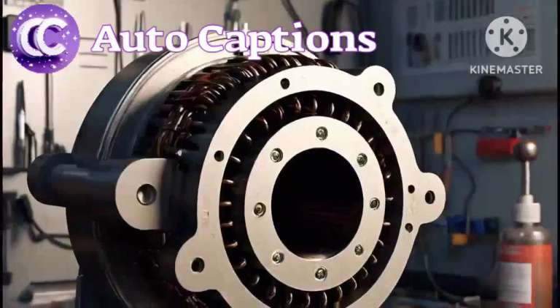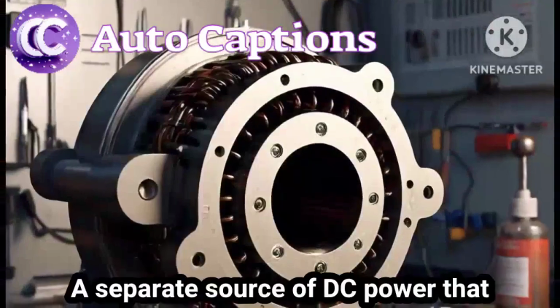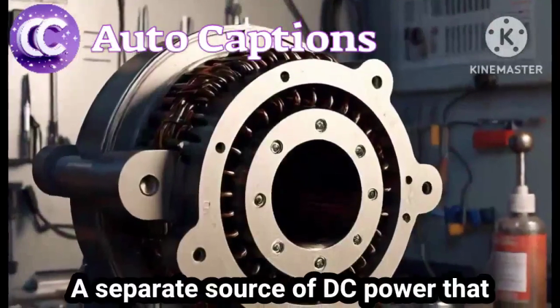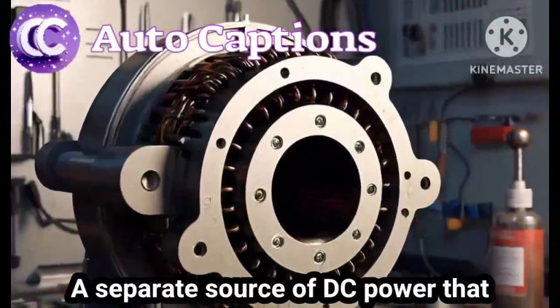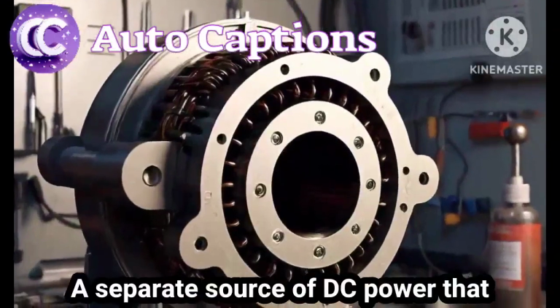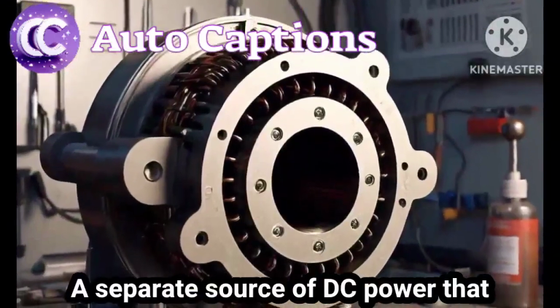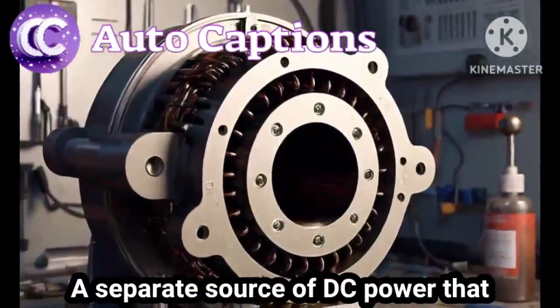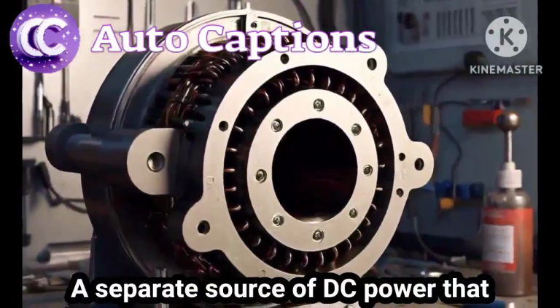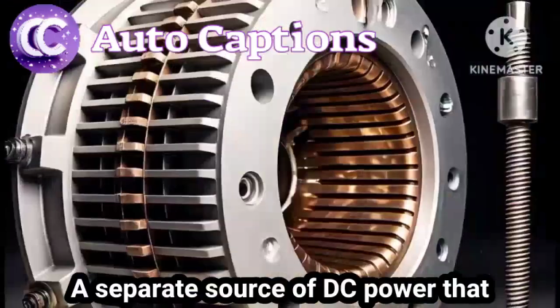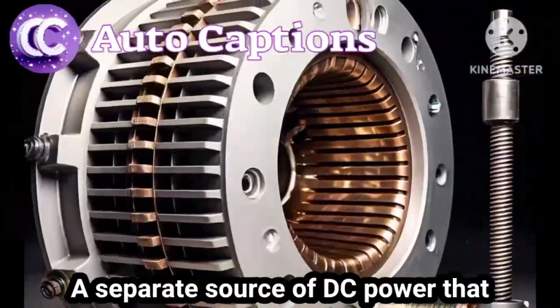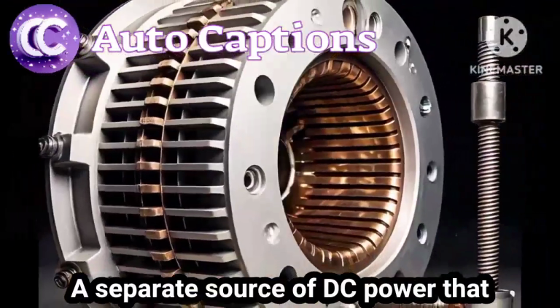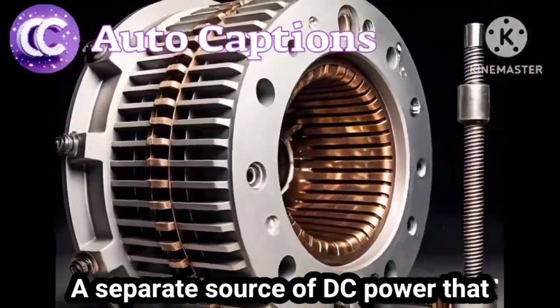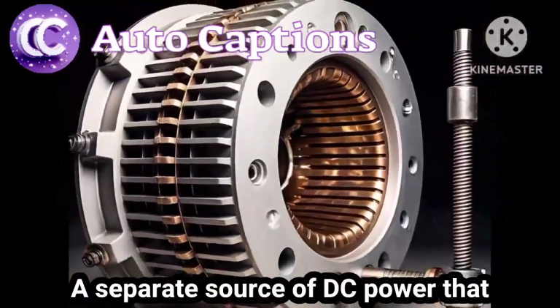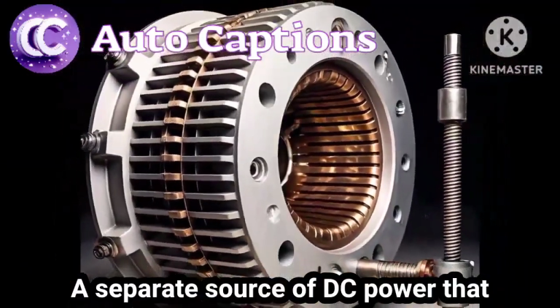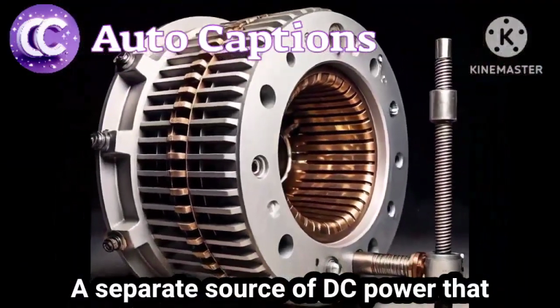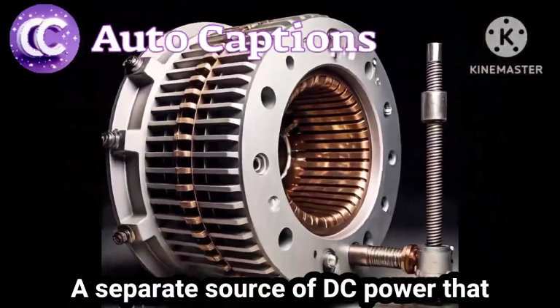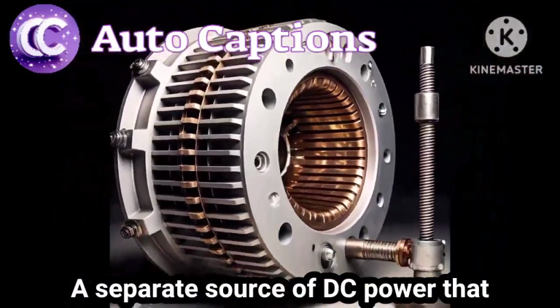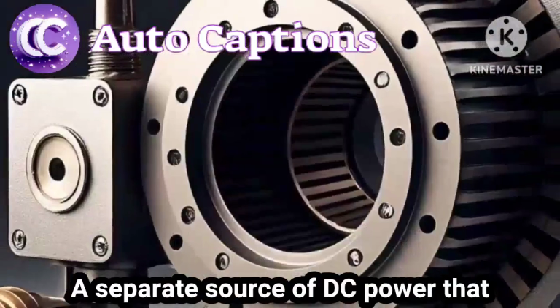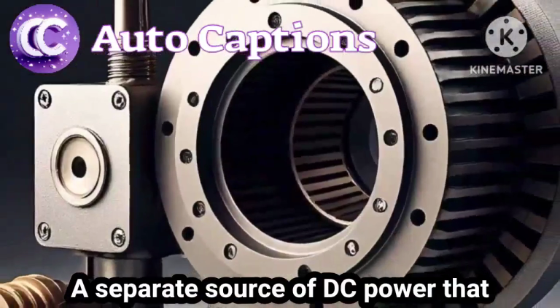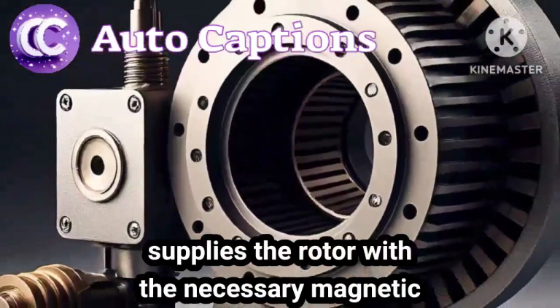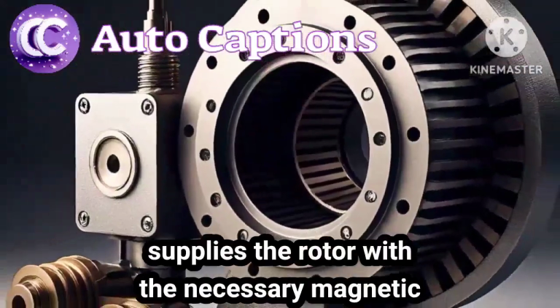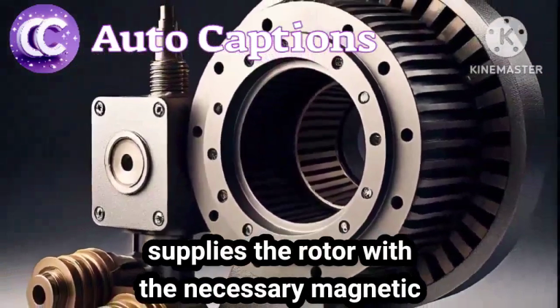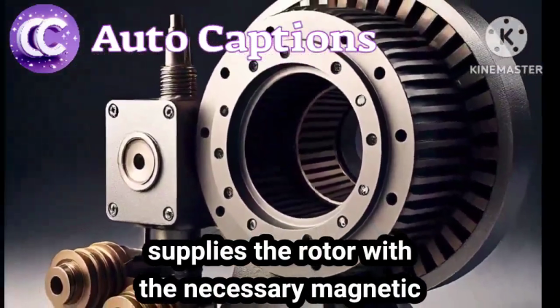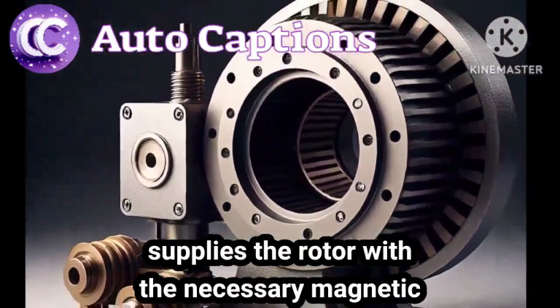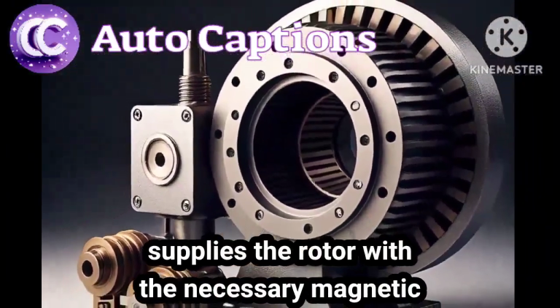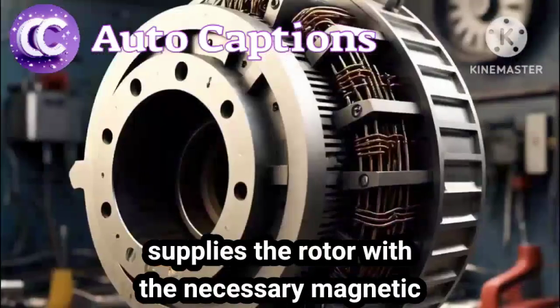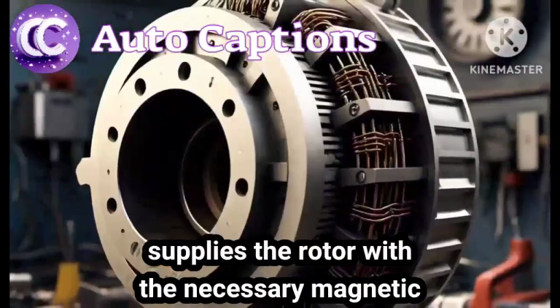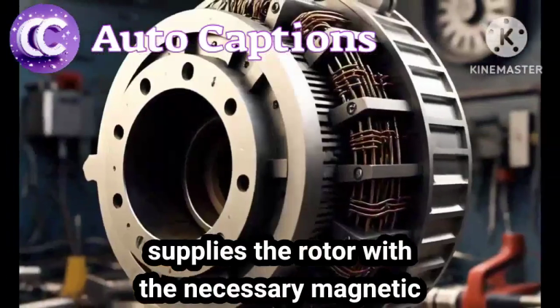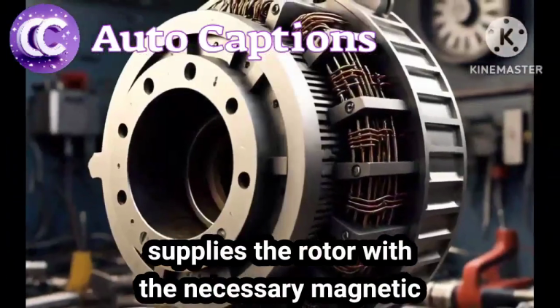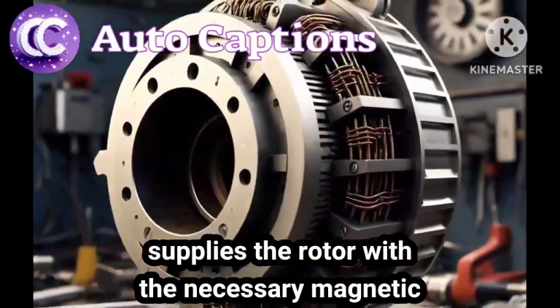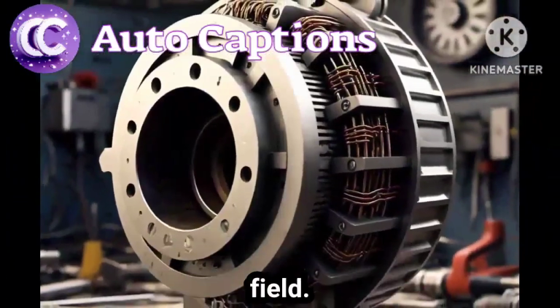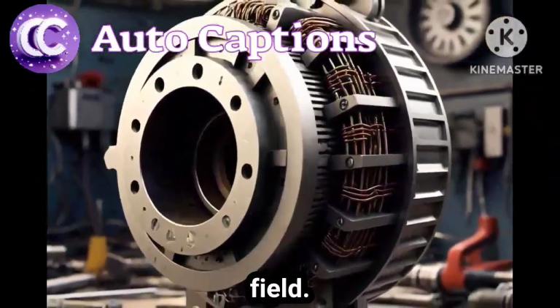Third, the exciter — a separate source of DC power that supplies the rotor with the necessary magnetic field.